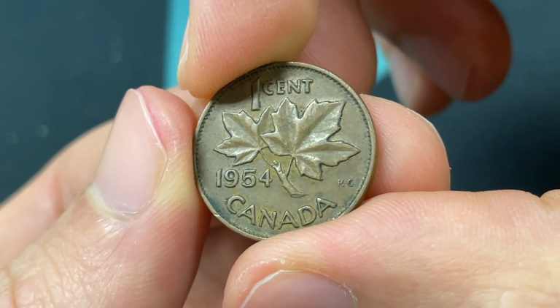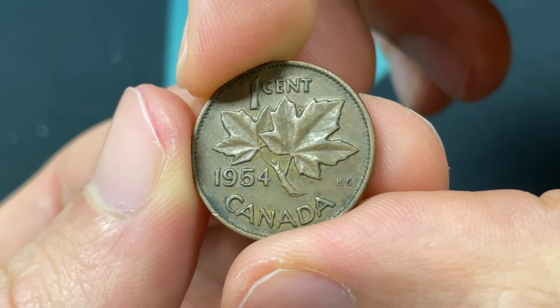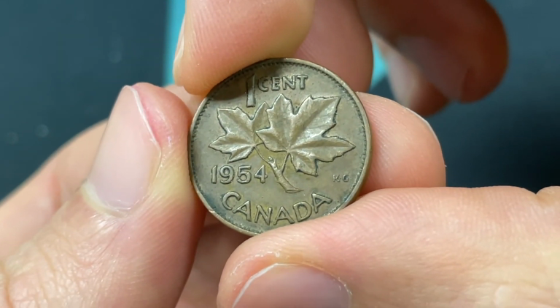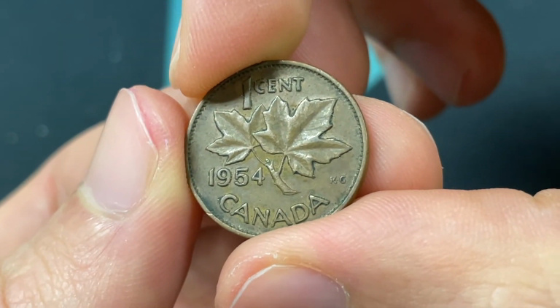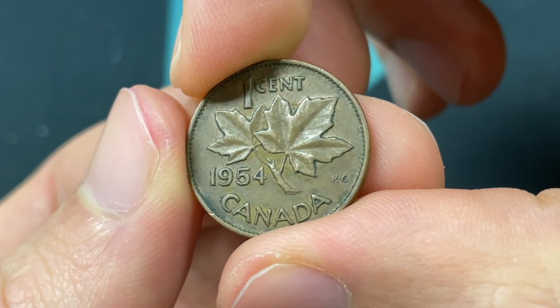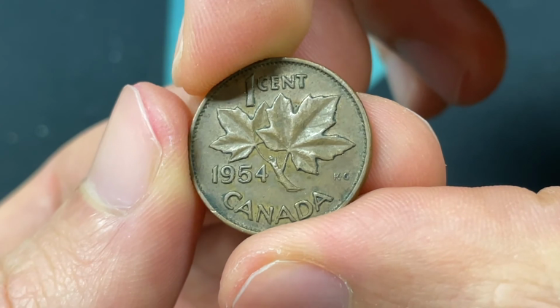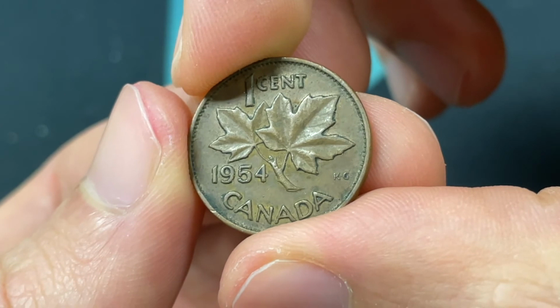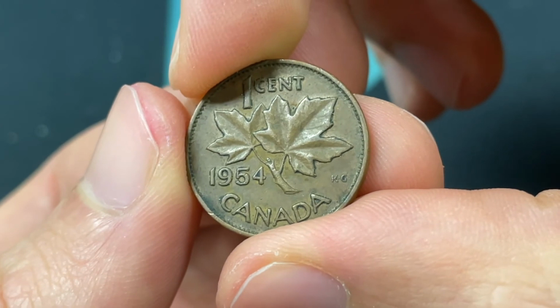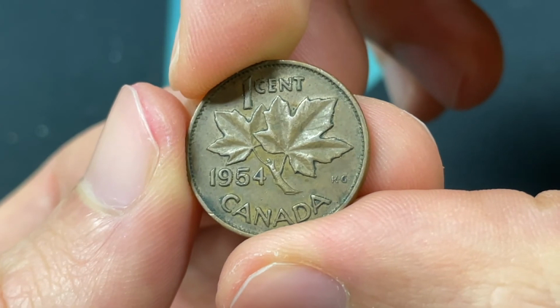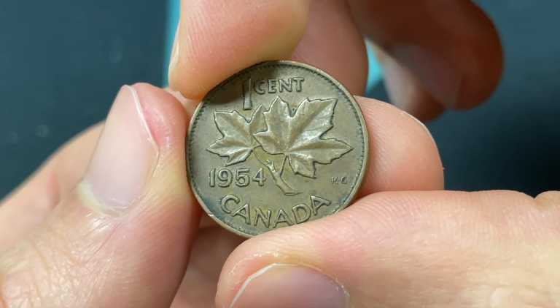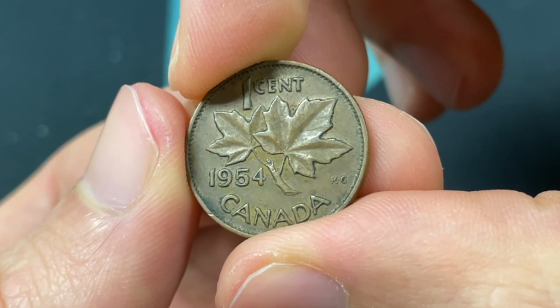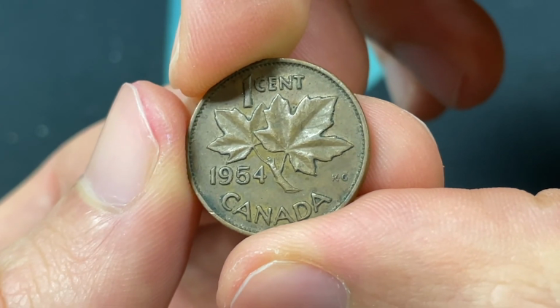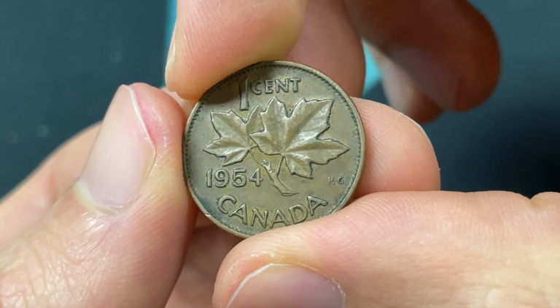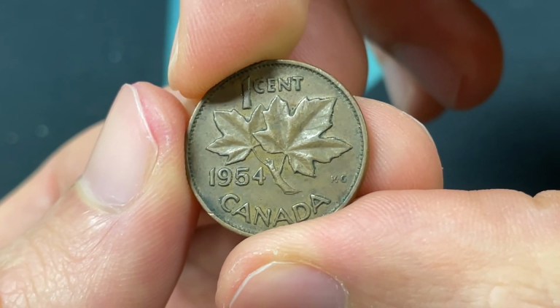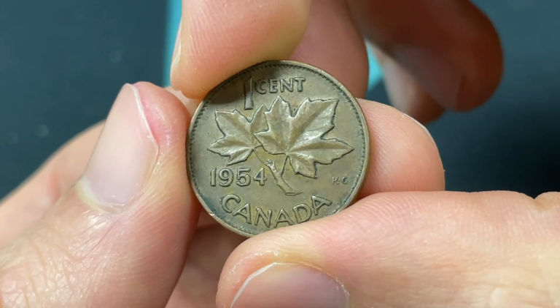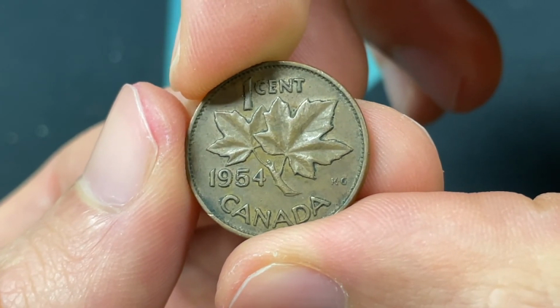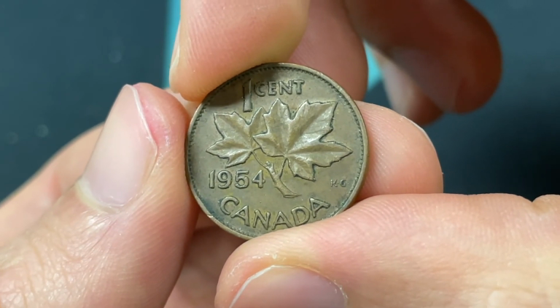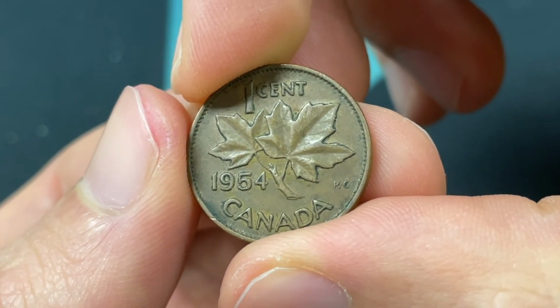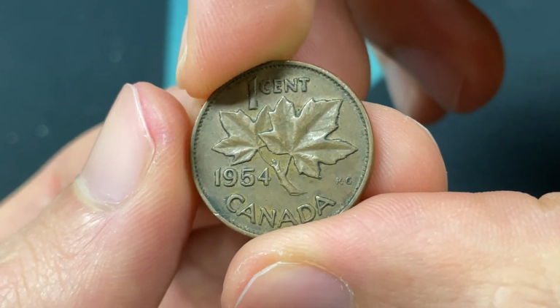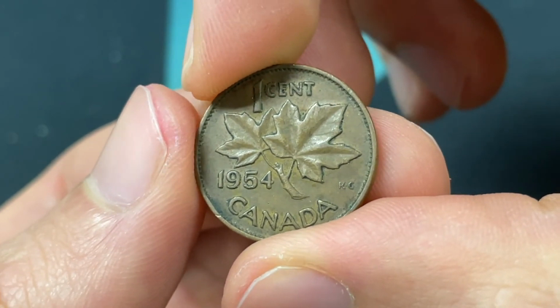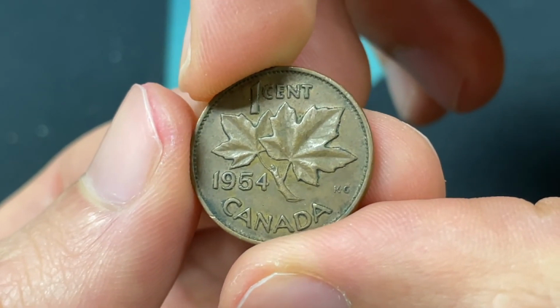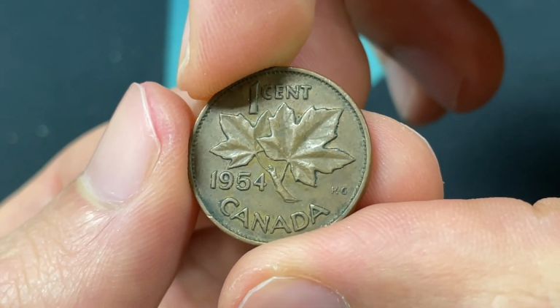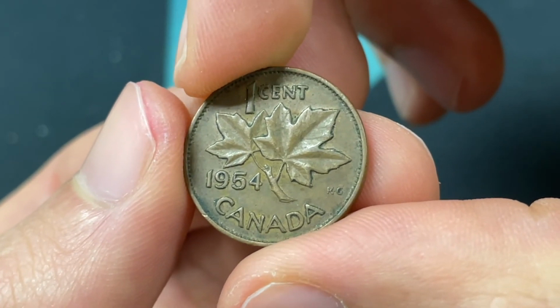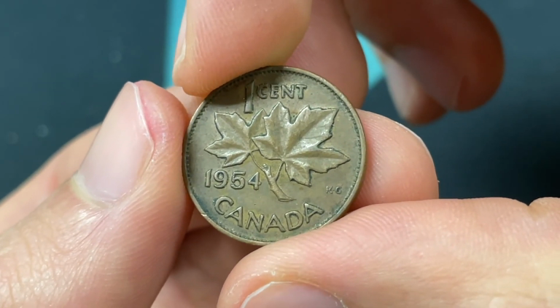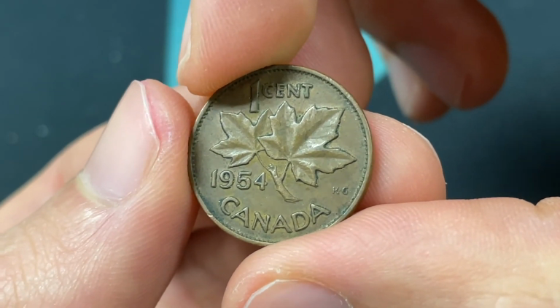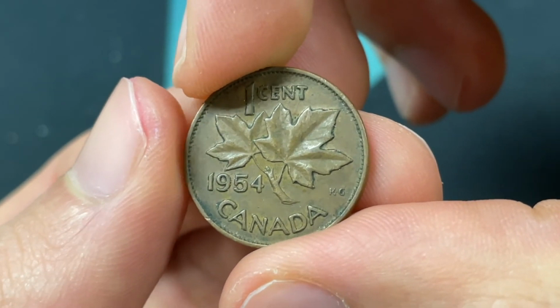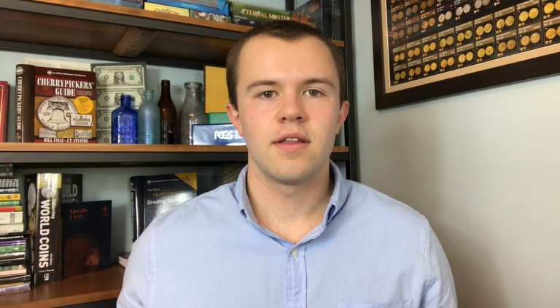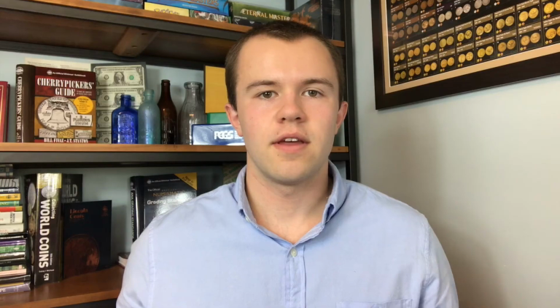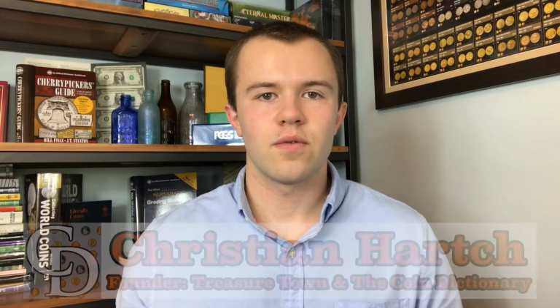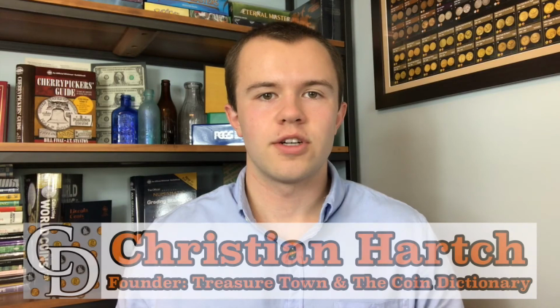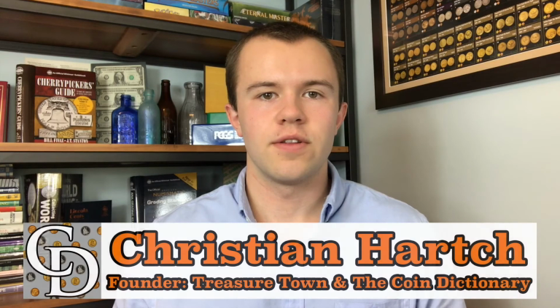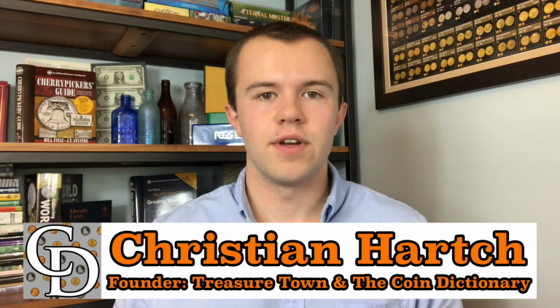For this coin, it's really just going to be worth about 10 to 15 cents. Nothing too crazy here. Thanks for watching the video.